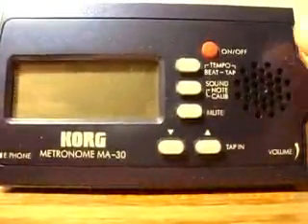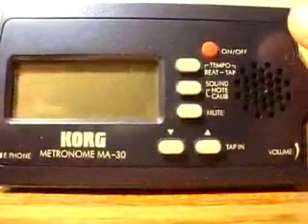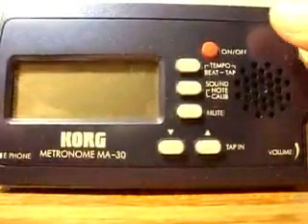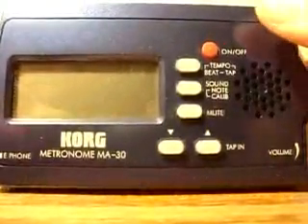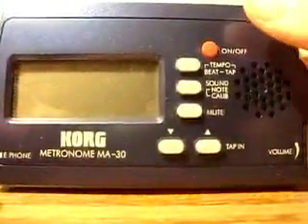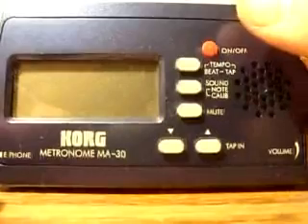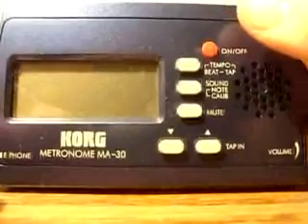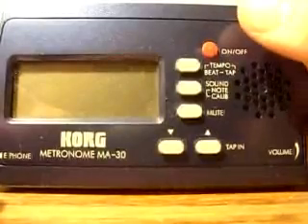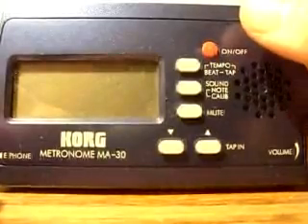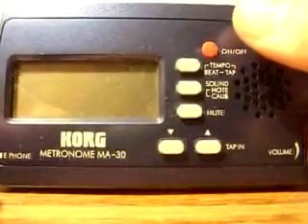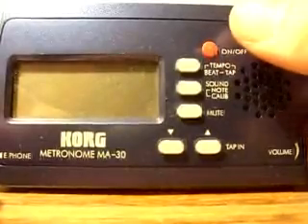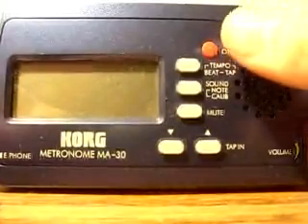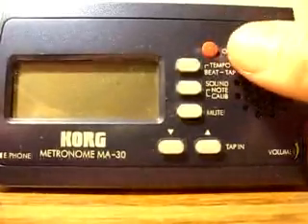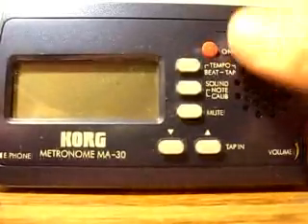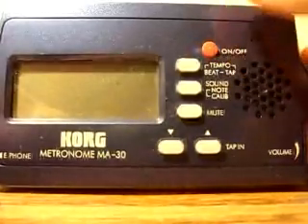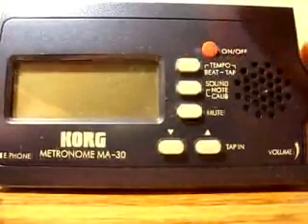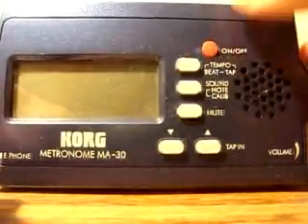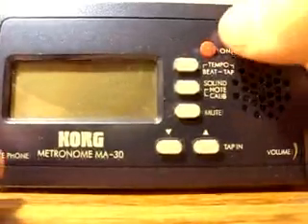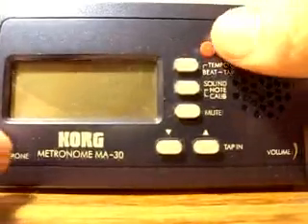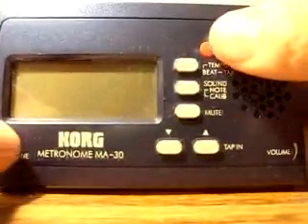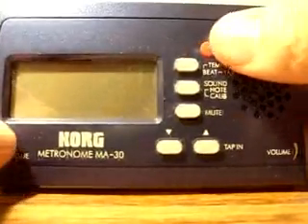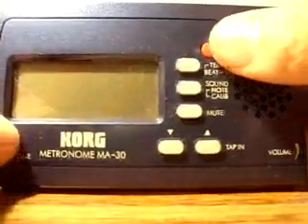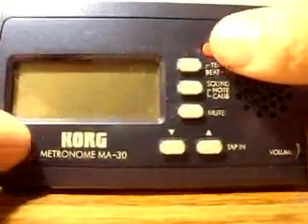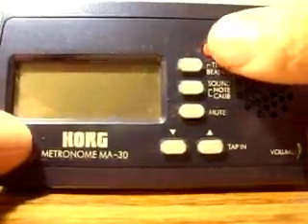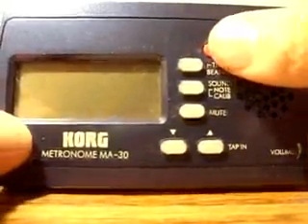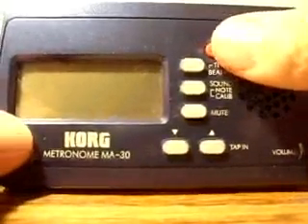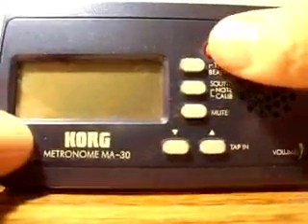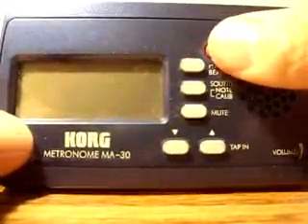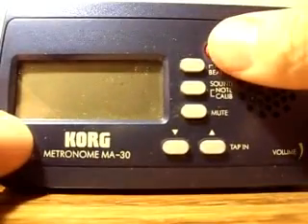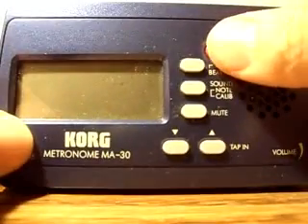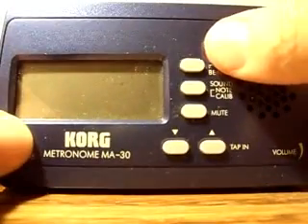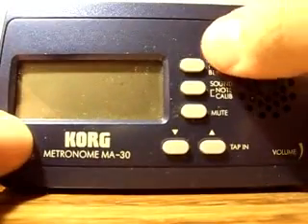Using the Kord MA30 Metronome is simple. To start, simply just turn on the on-off button.